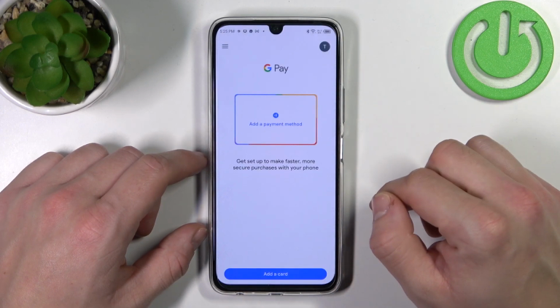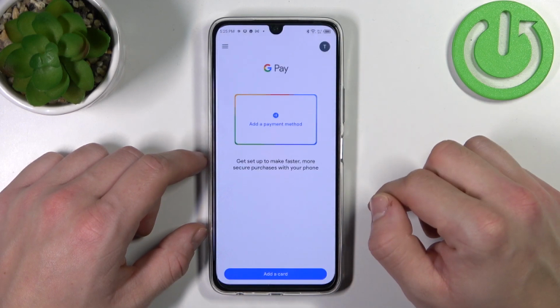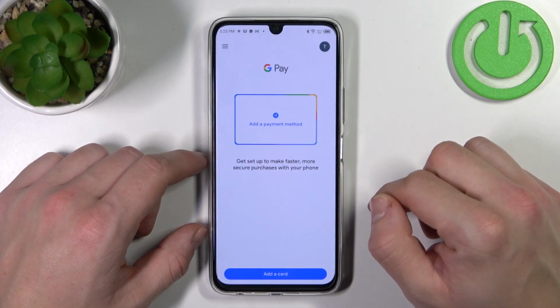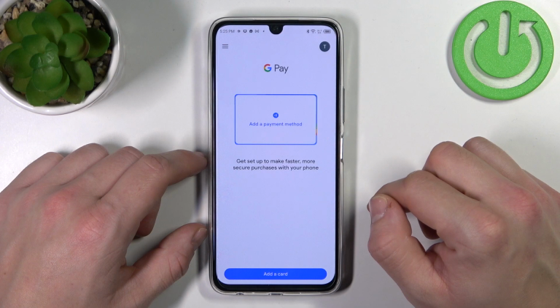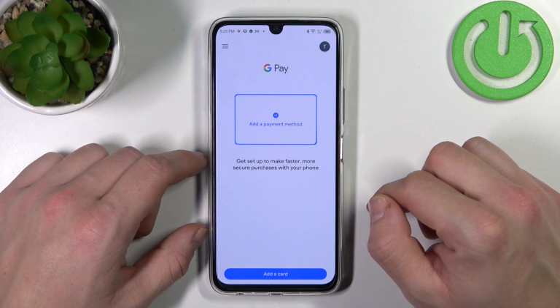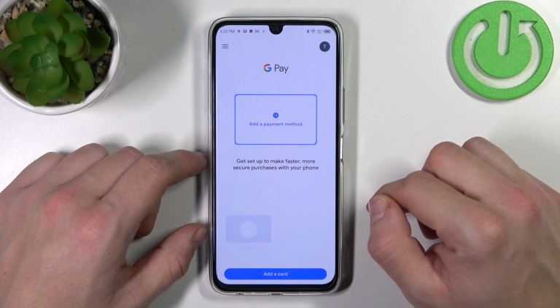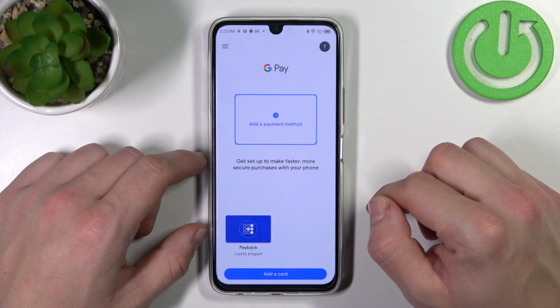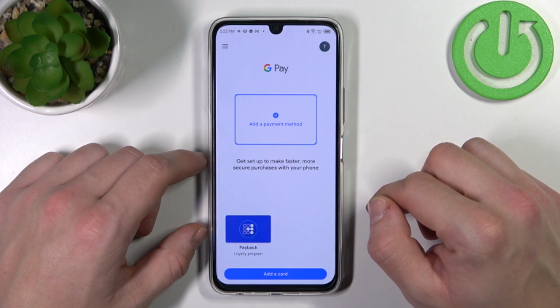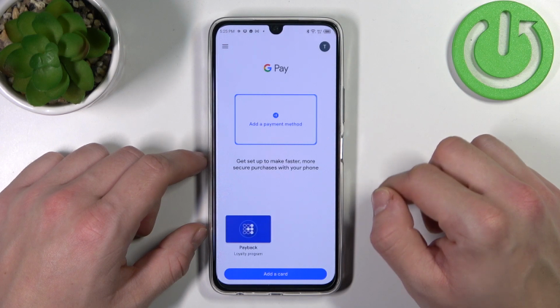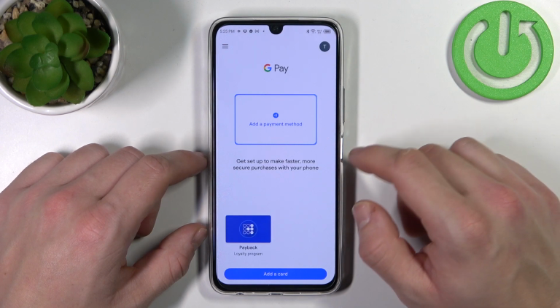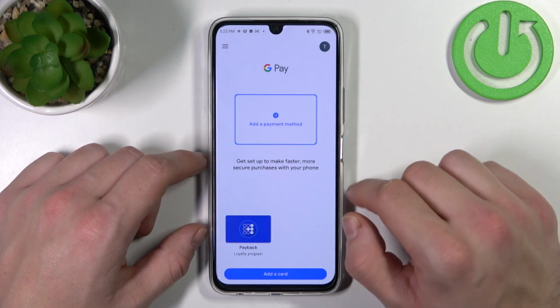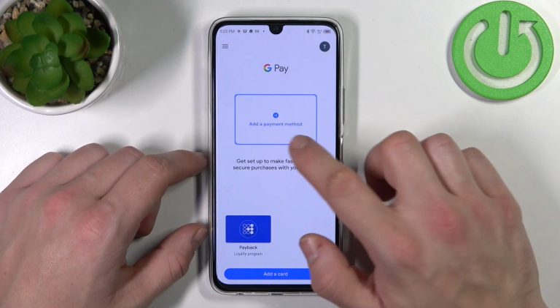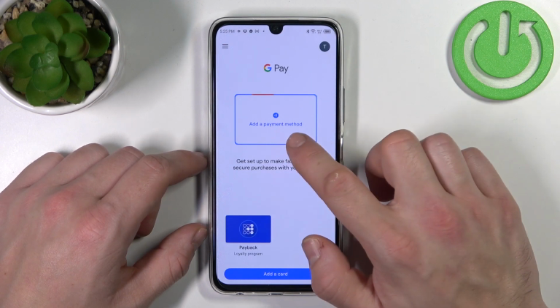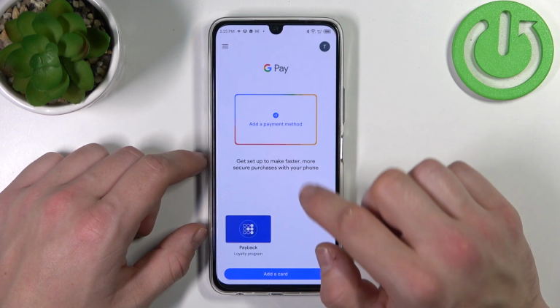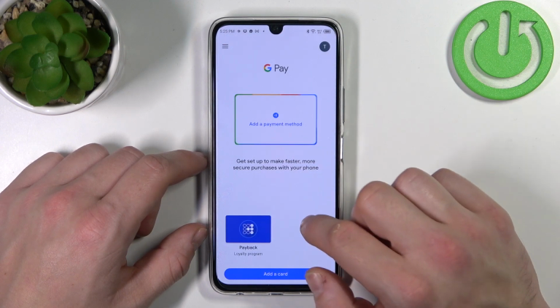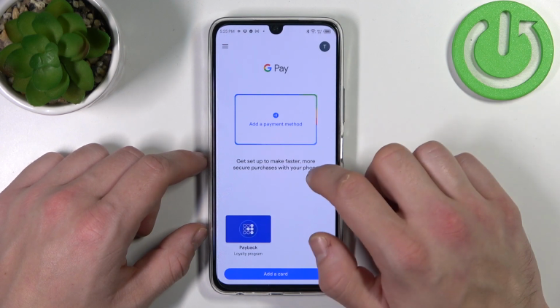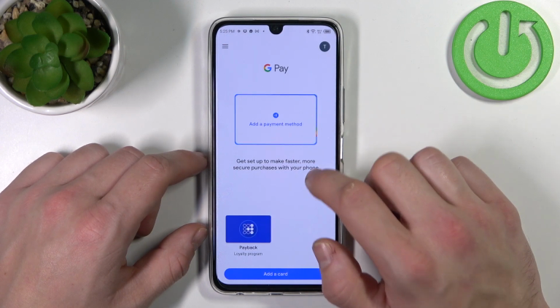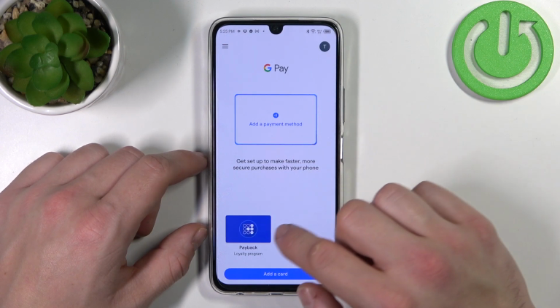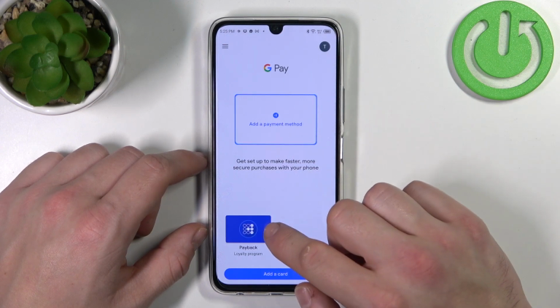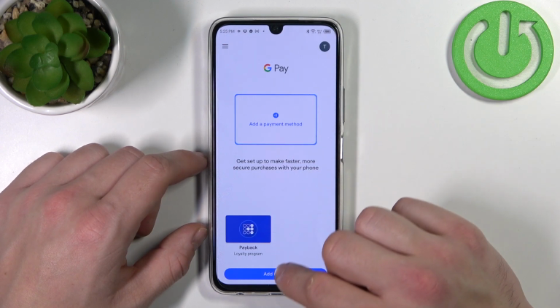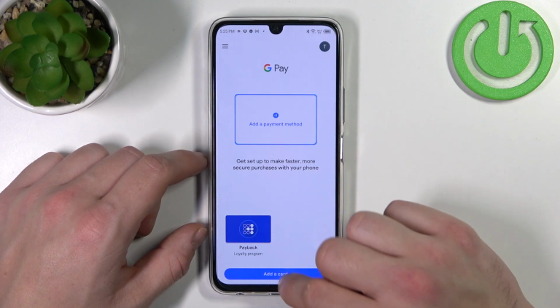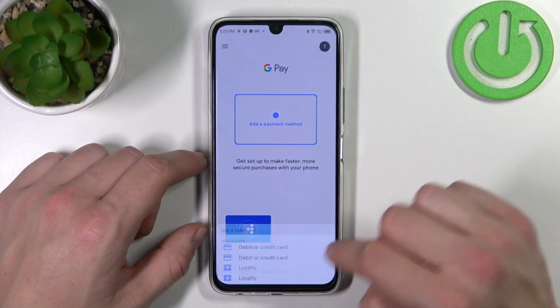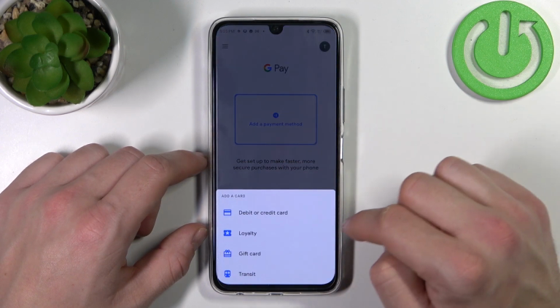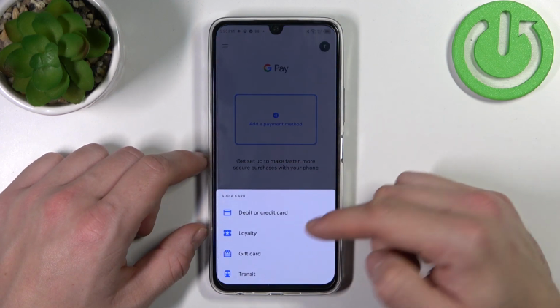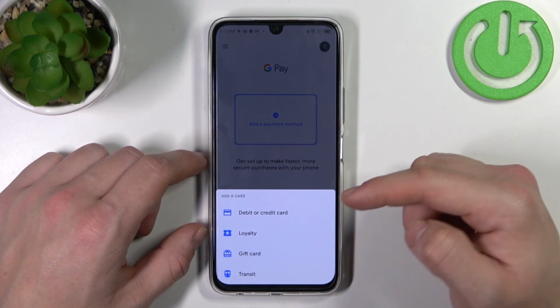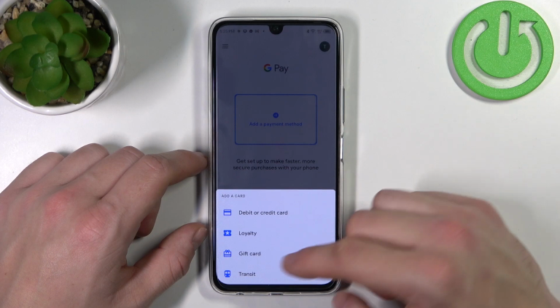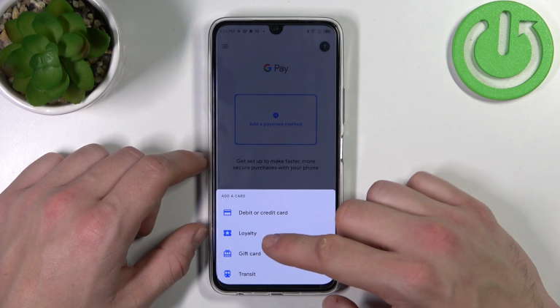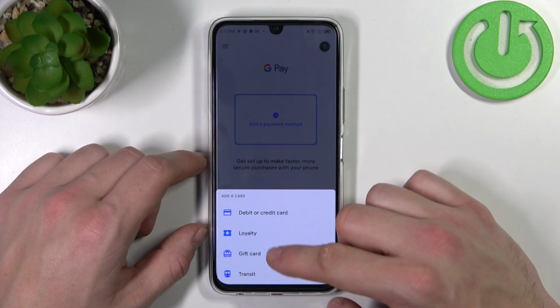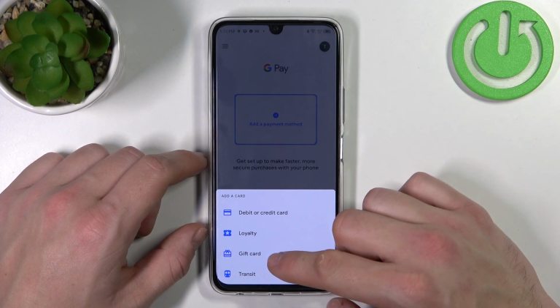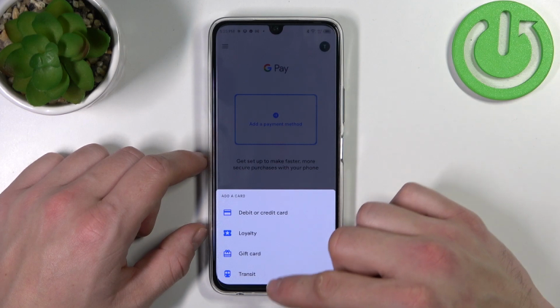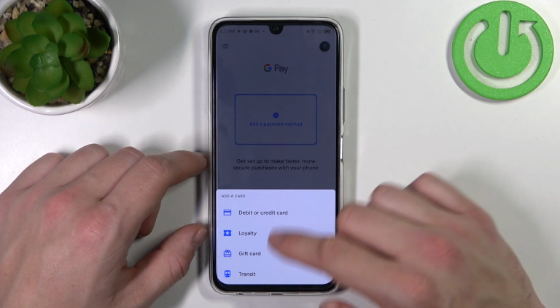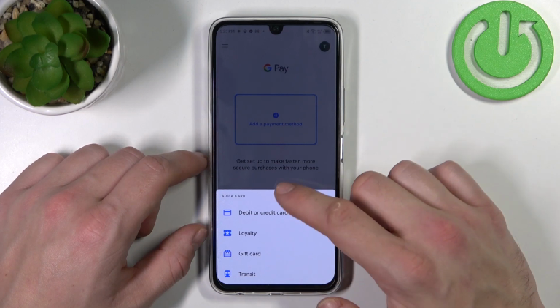As you can see from the homepage of this app, you can add a payment card, manage your passes and add new passes like loyalty, gift card and transit.